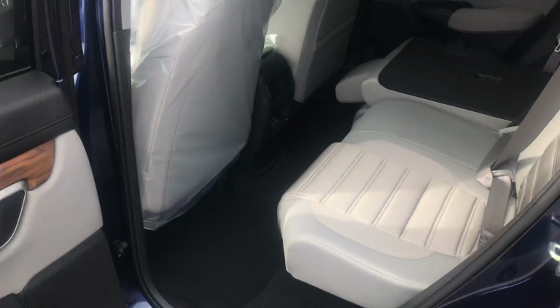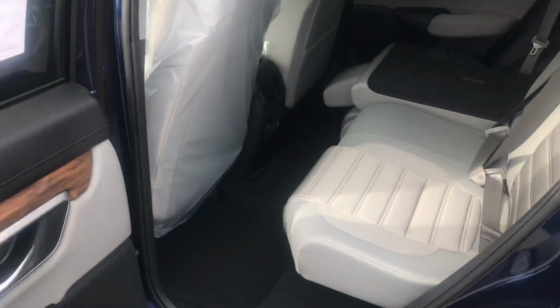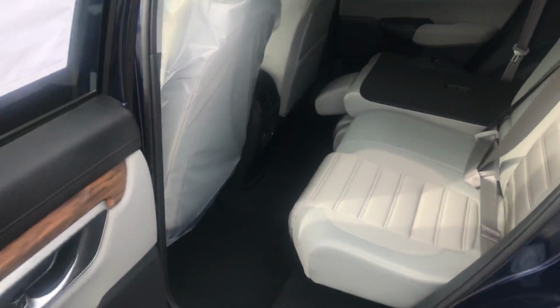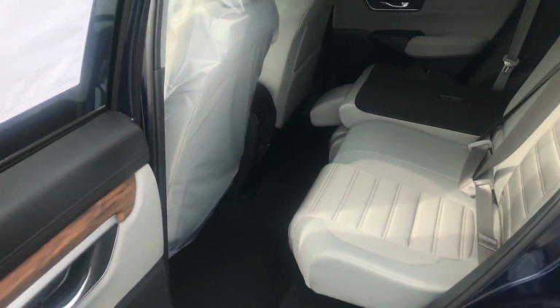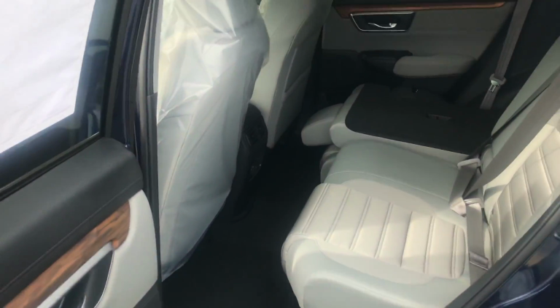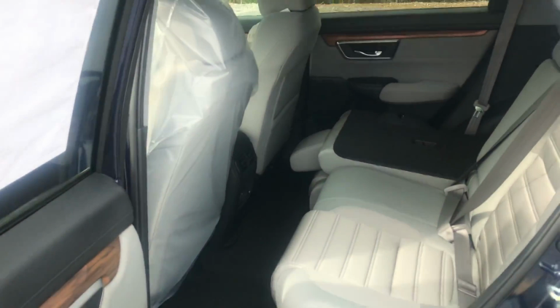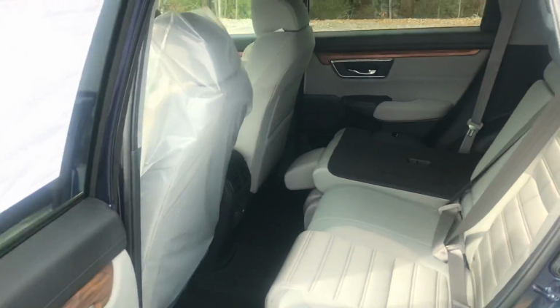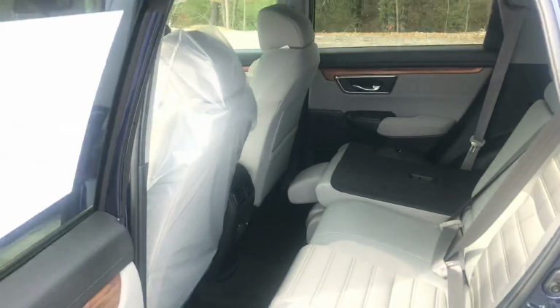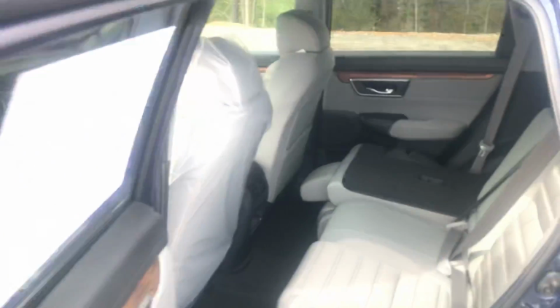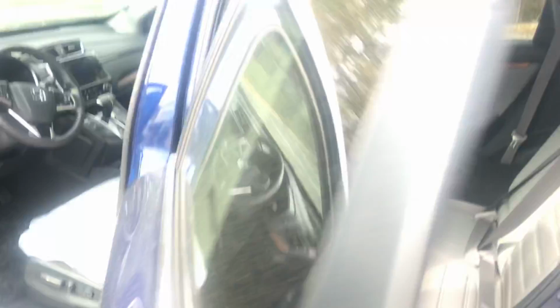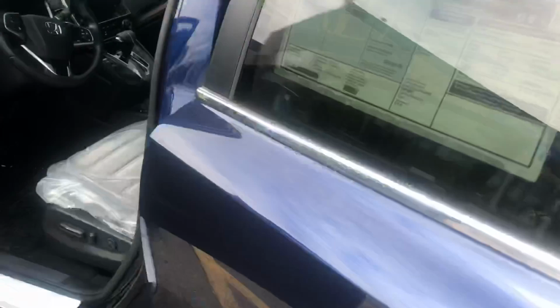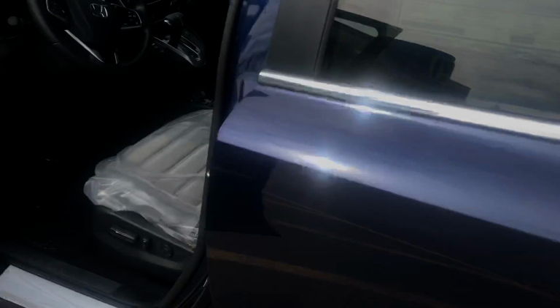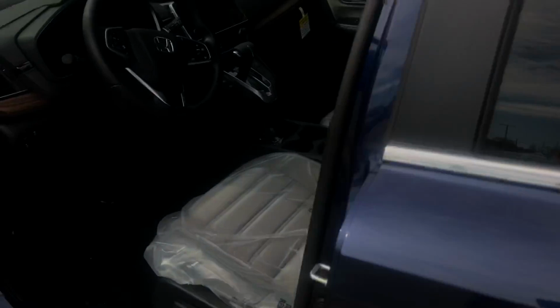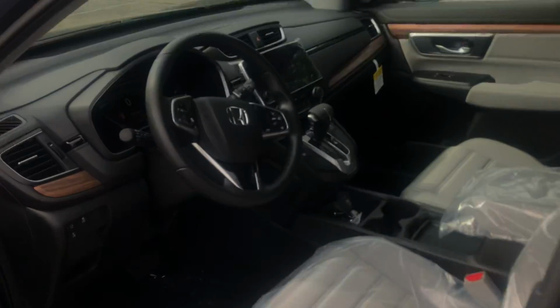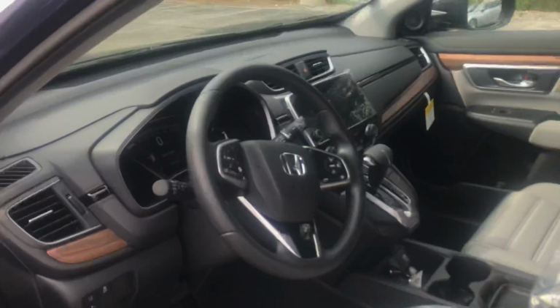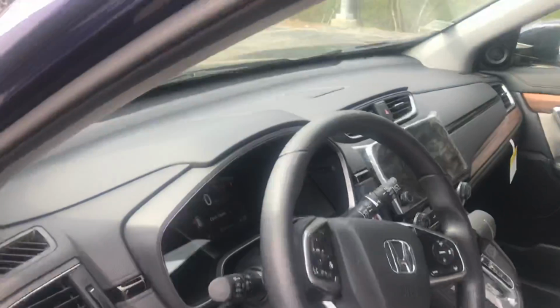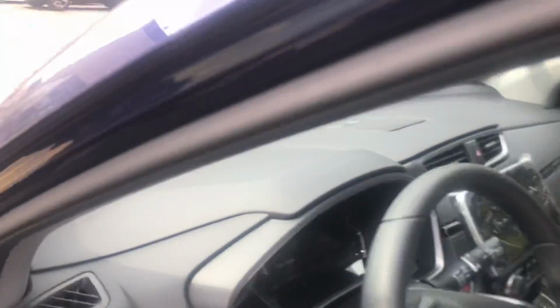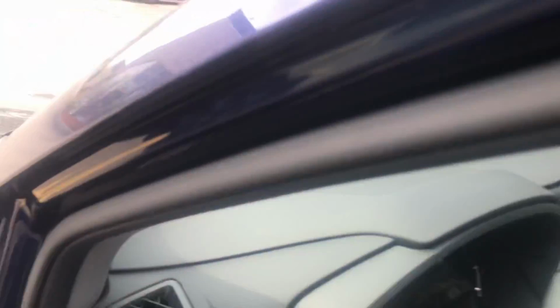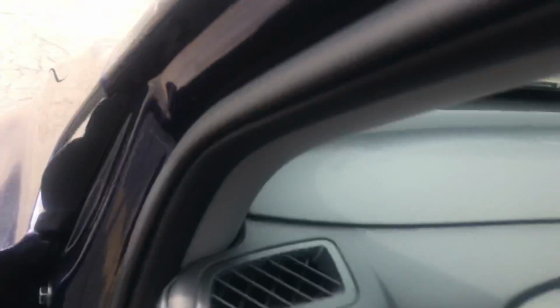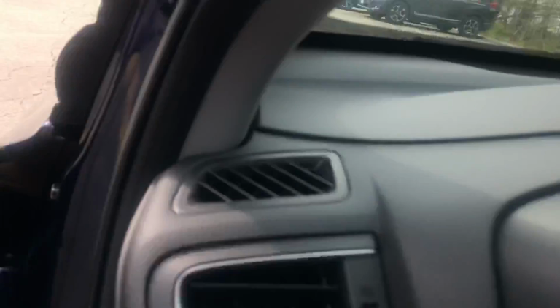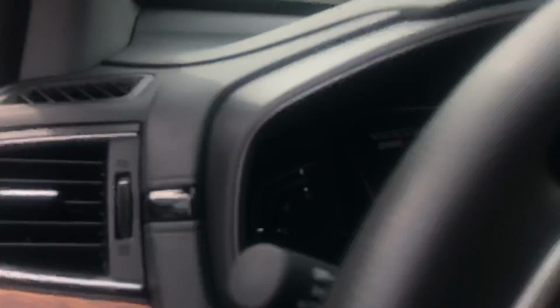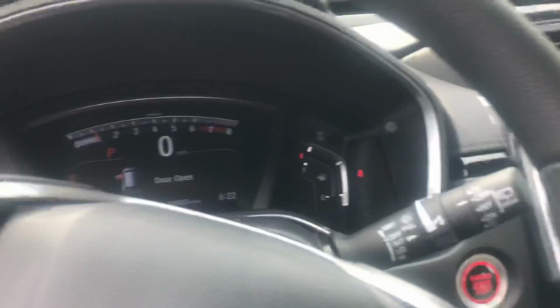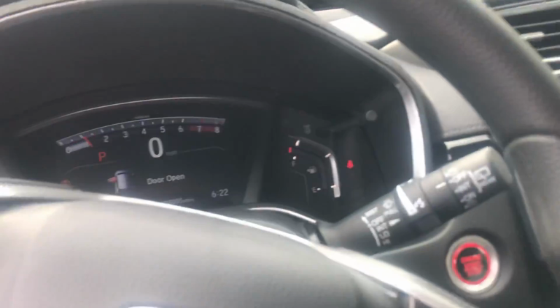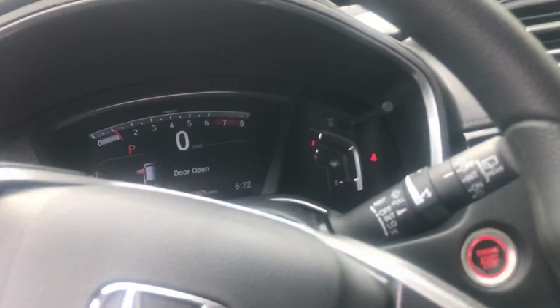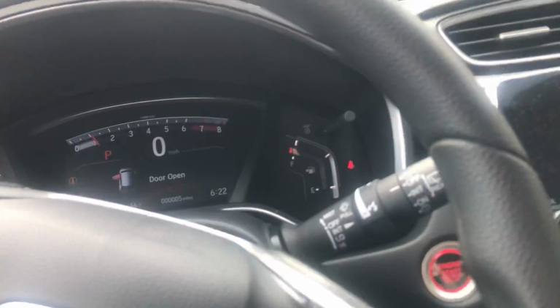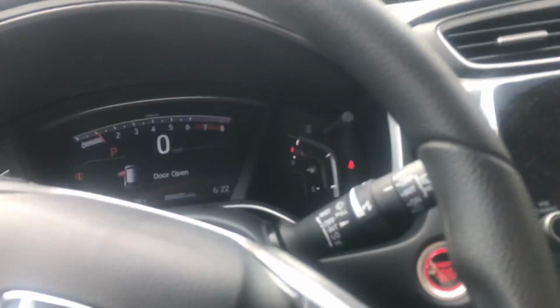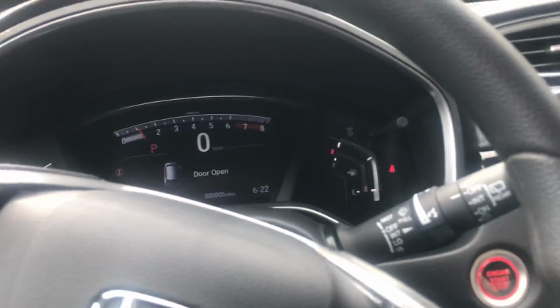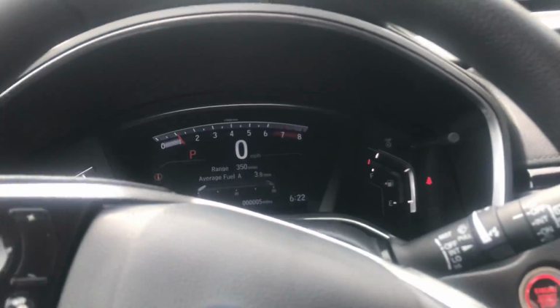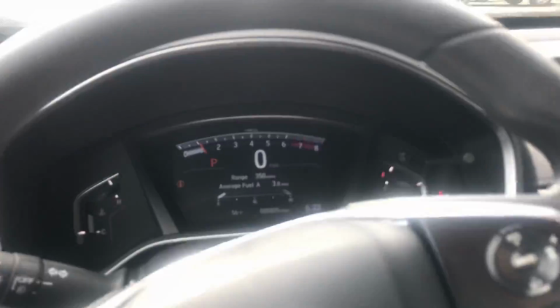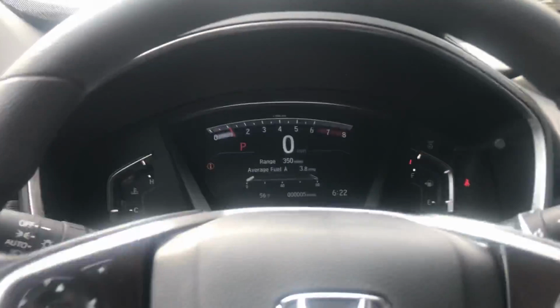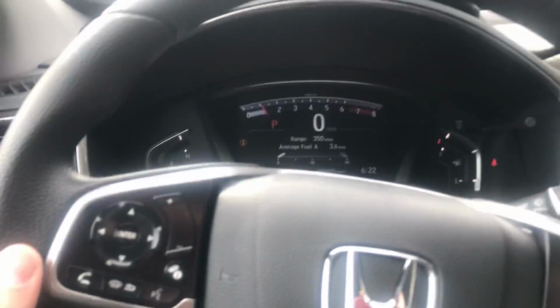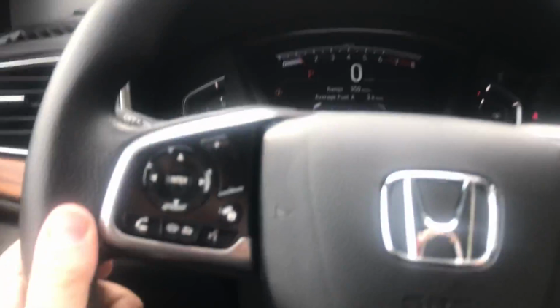There's a great amount of room for your rear passengers. Jumping in the driver's seat, there's a whole bunch of technology in here.